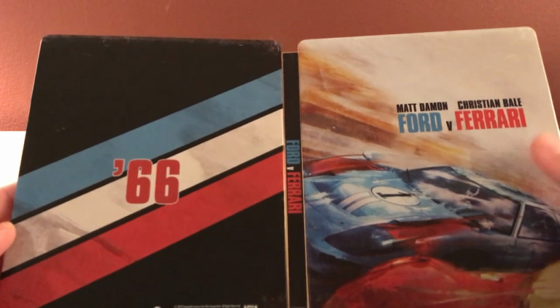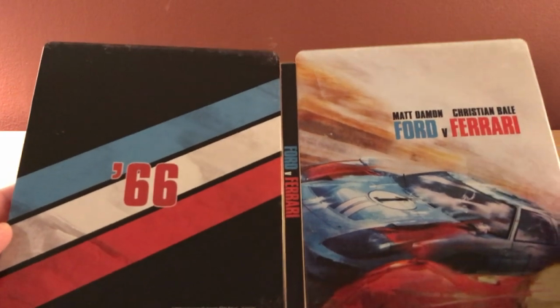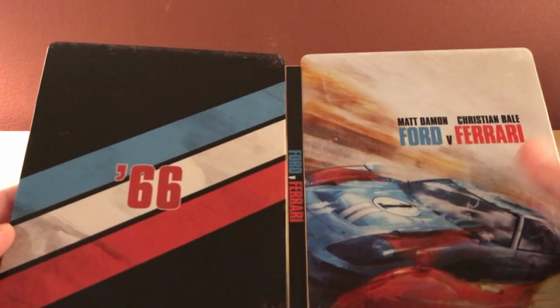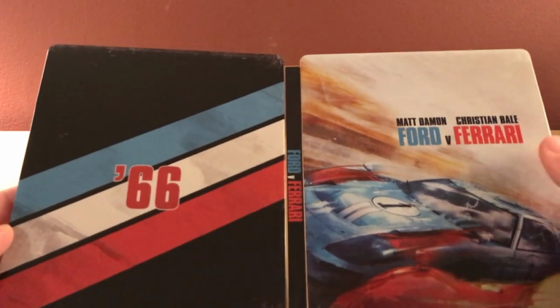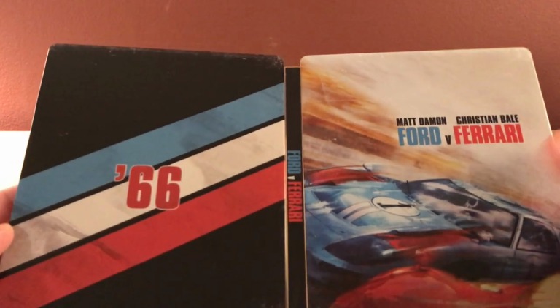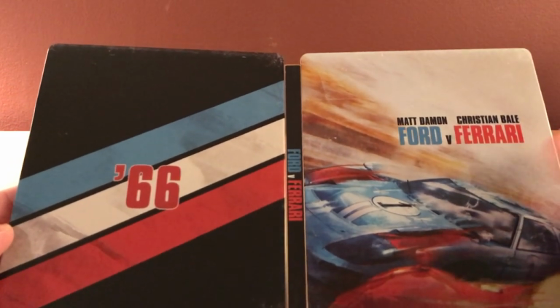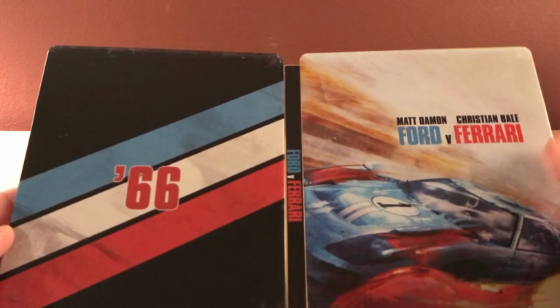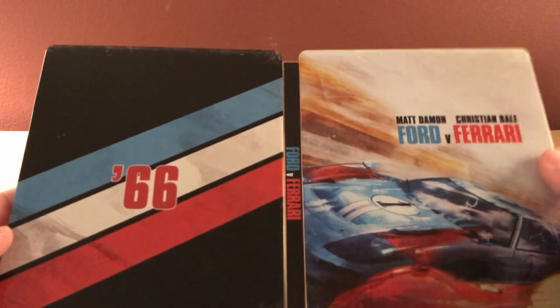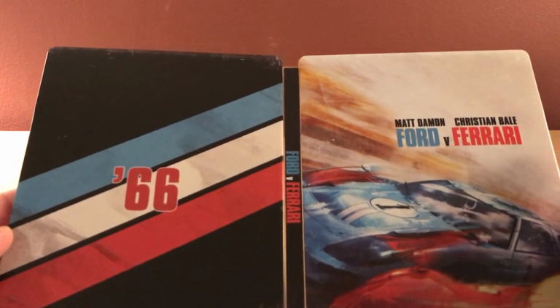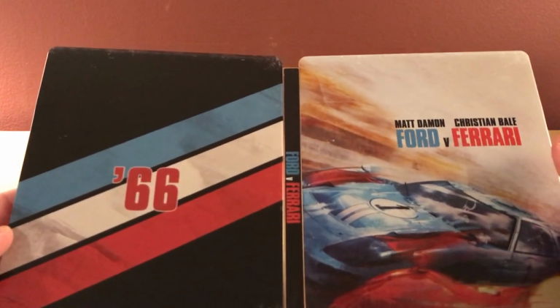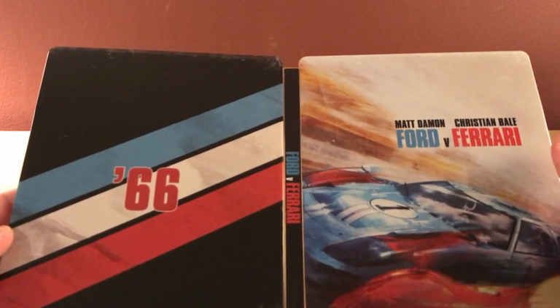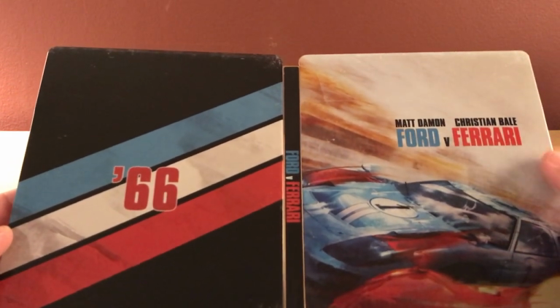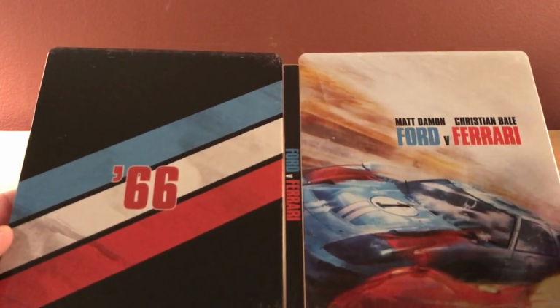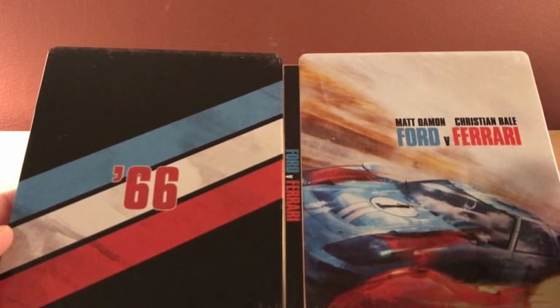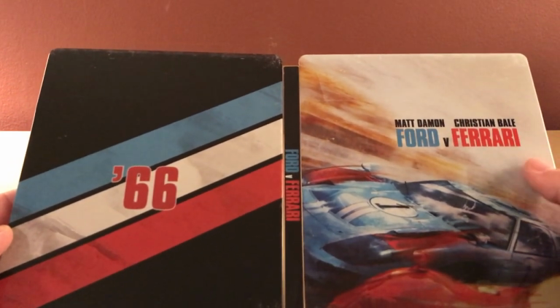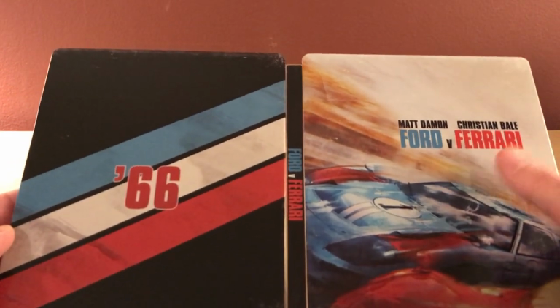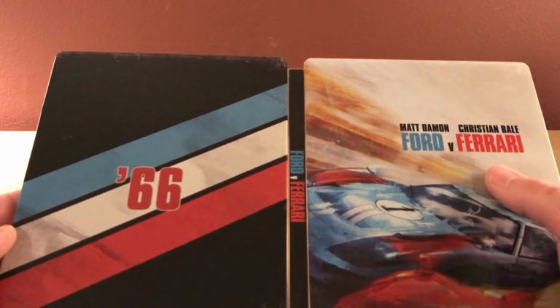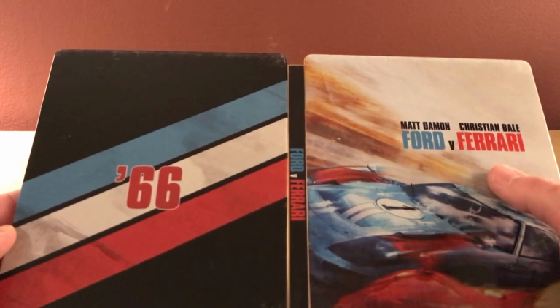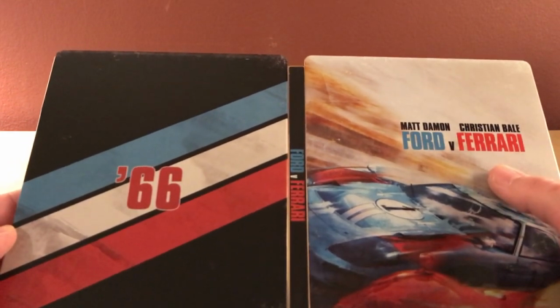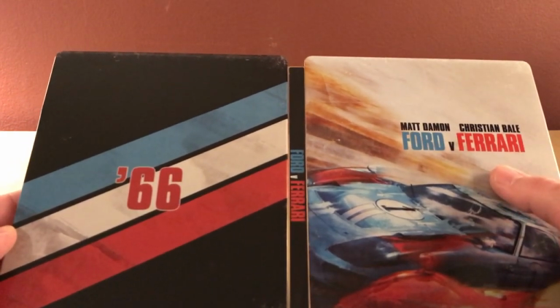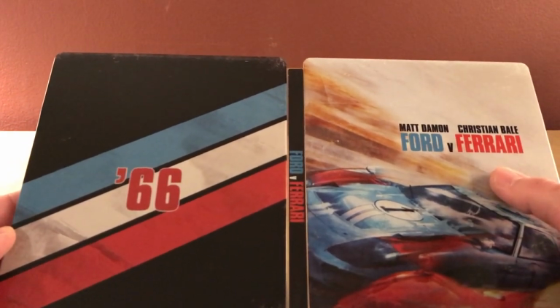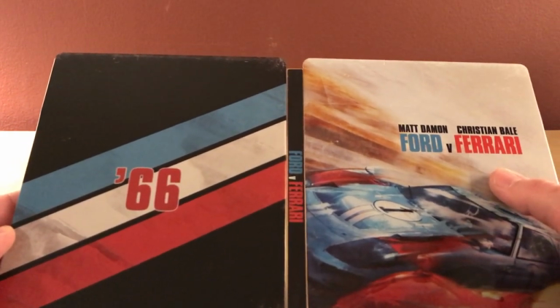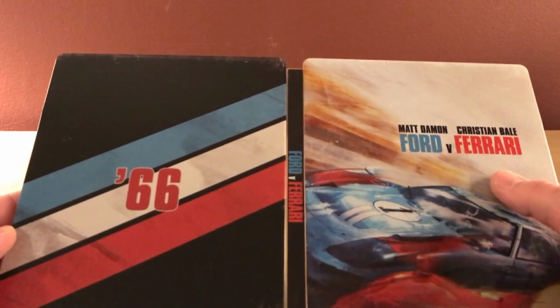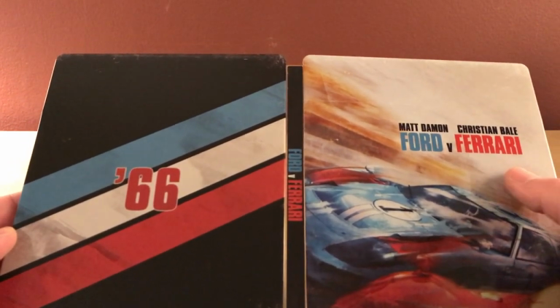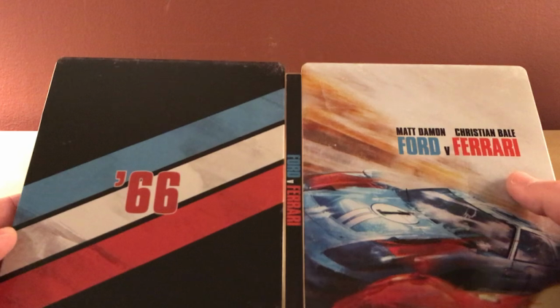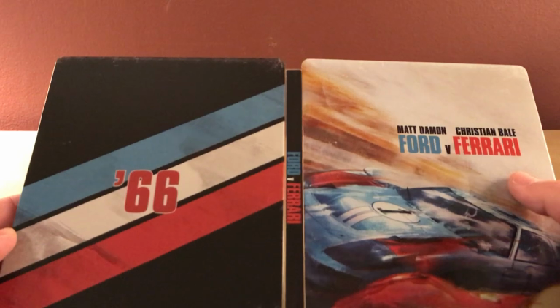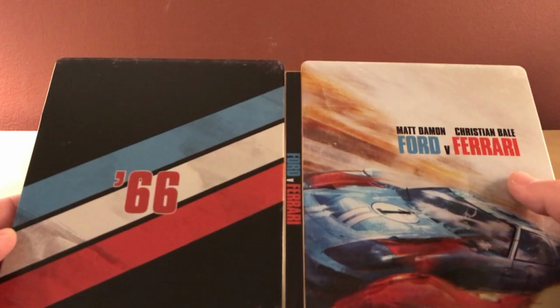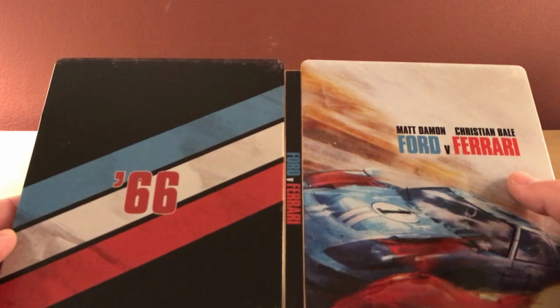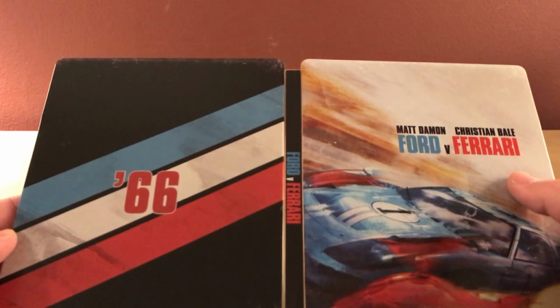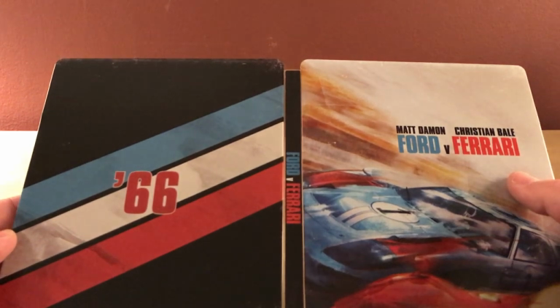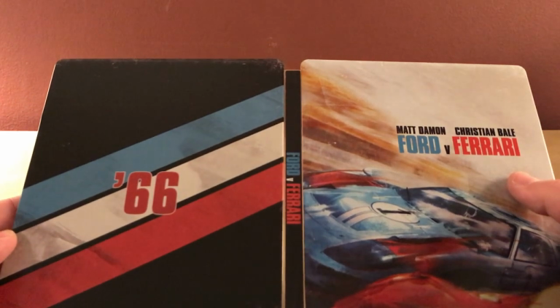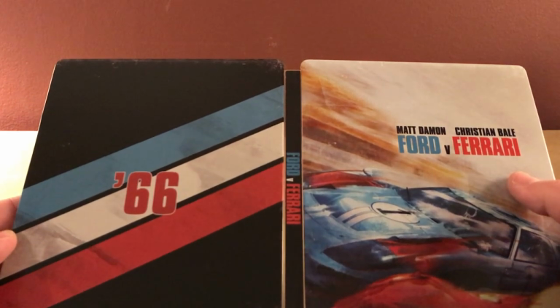In fact, I think in the UK it was called Le Mans 66.